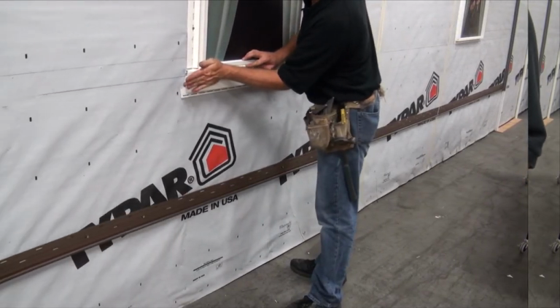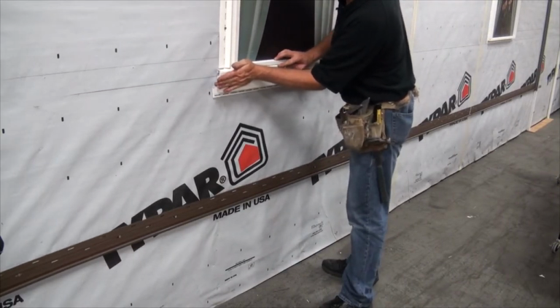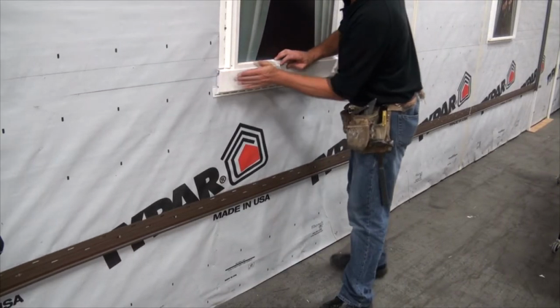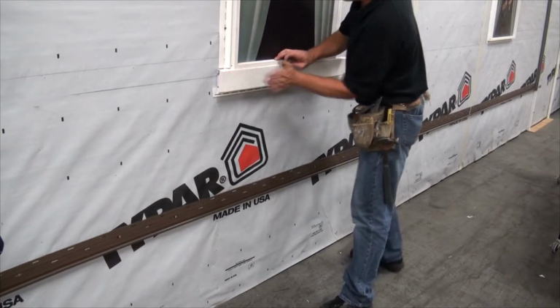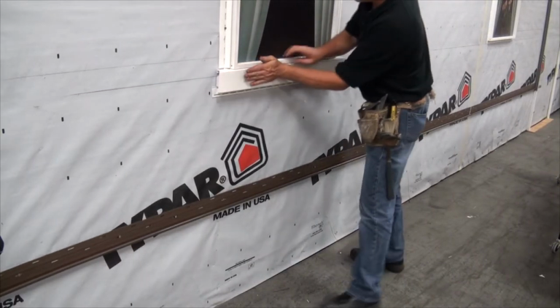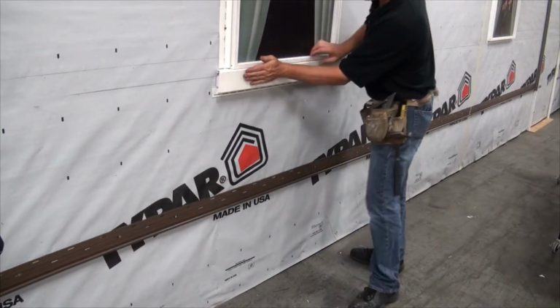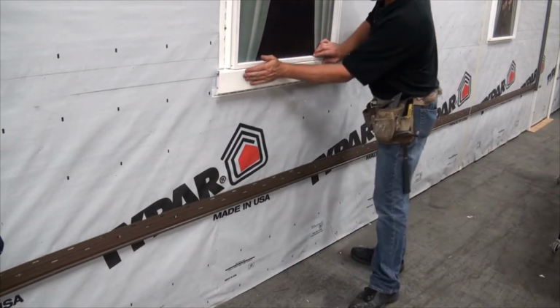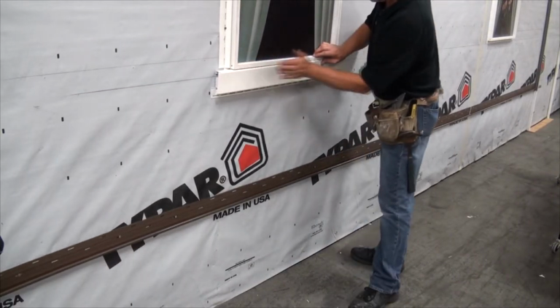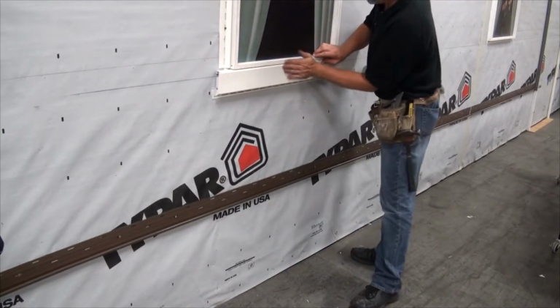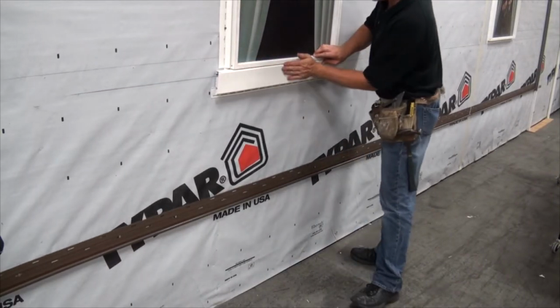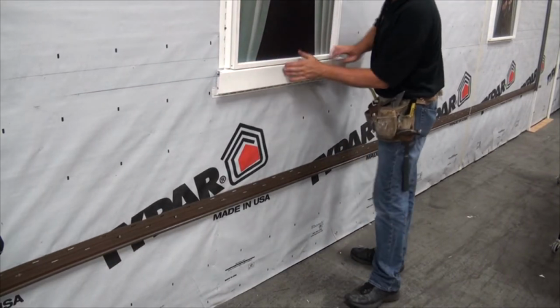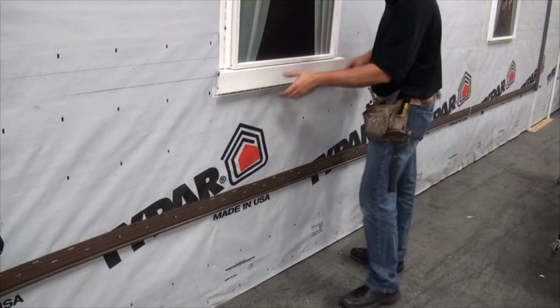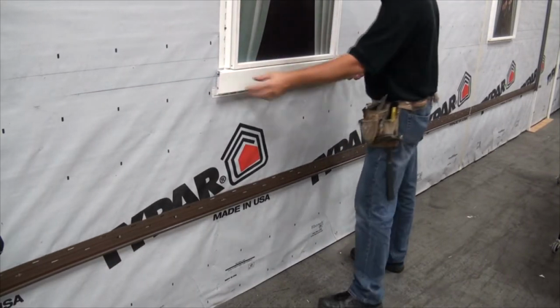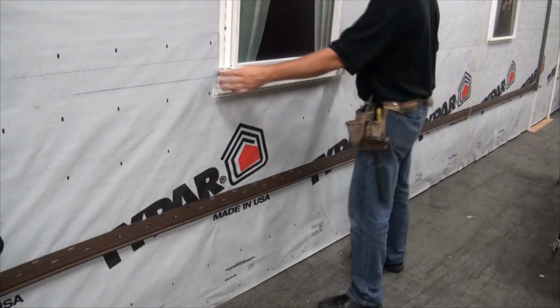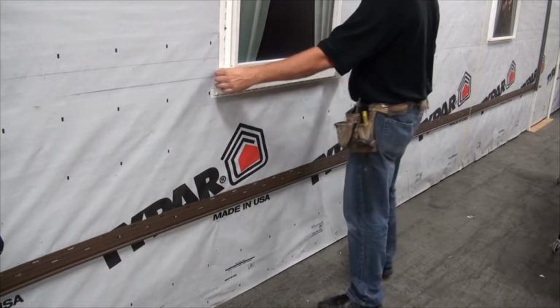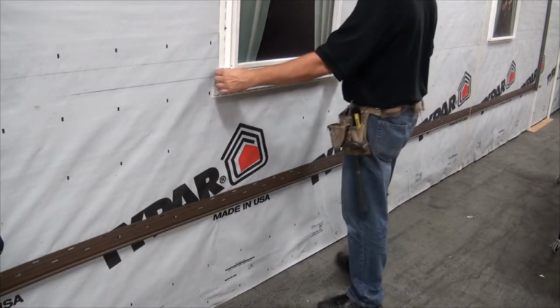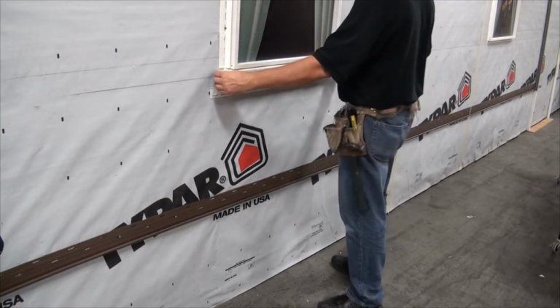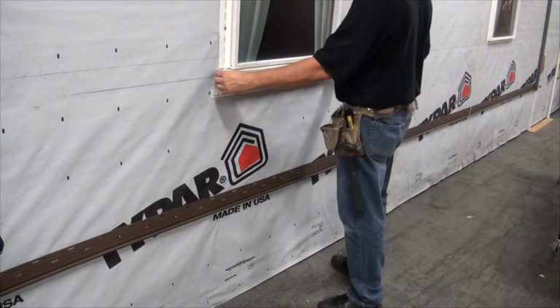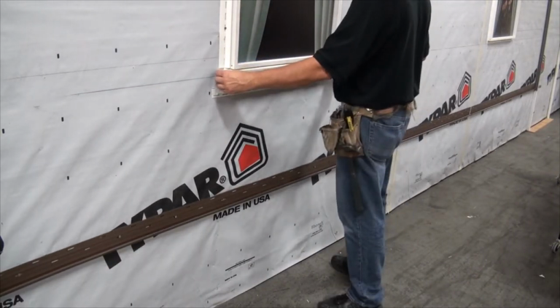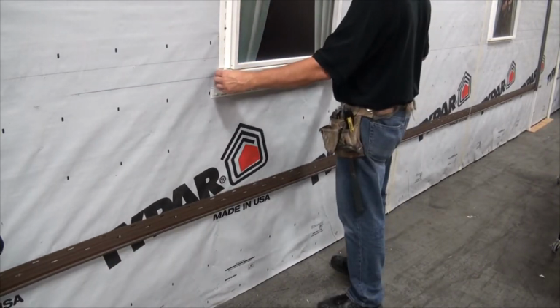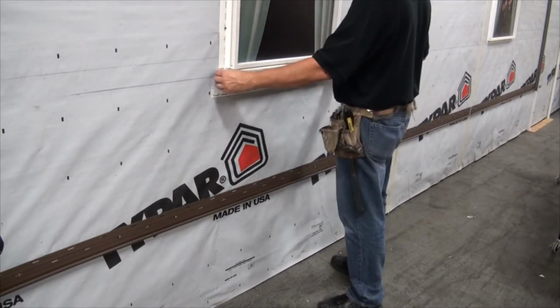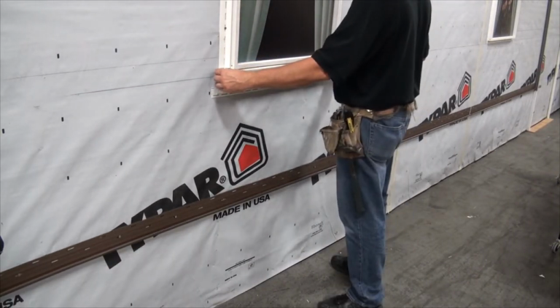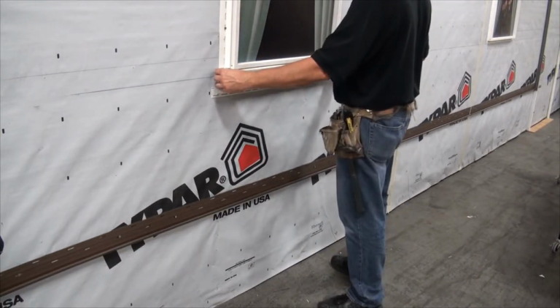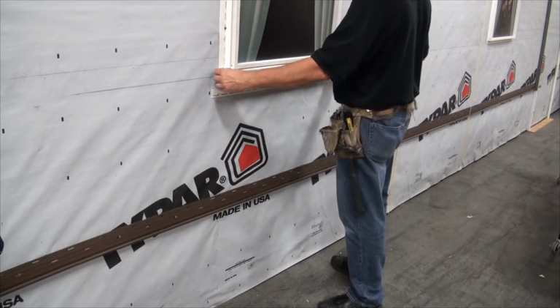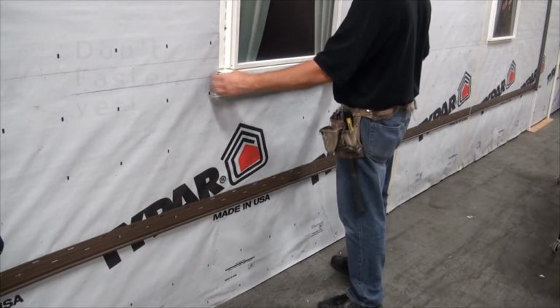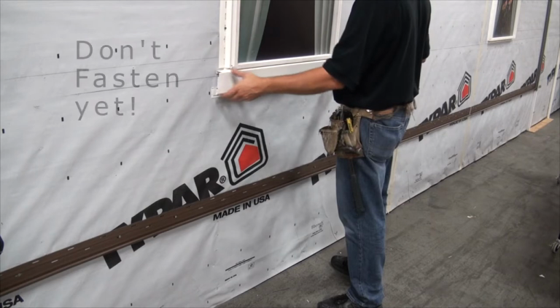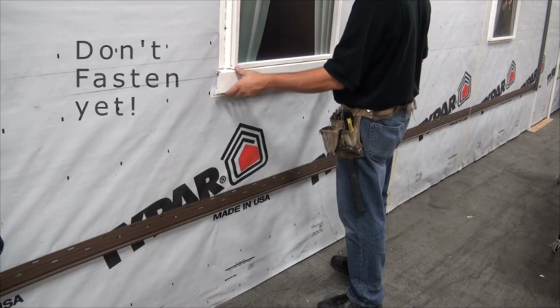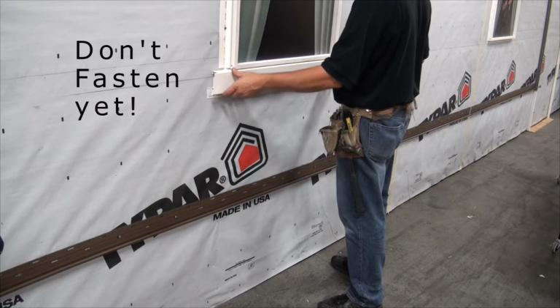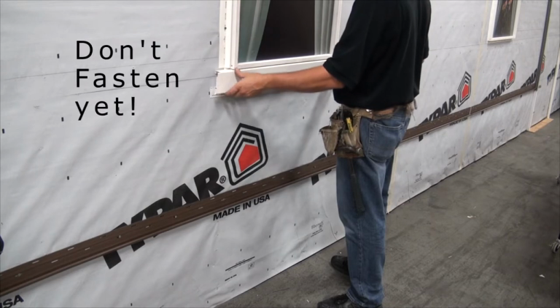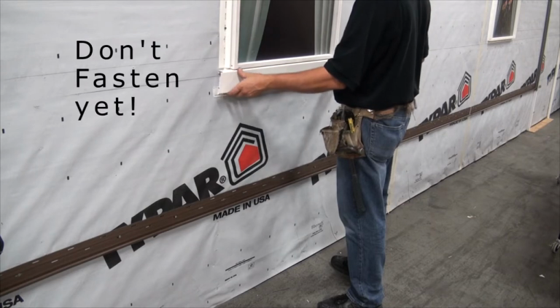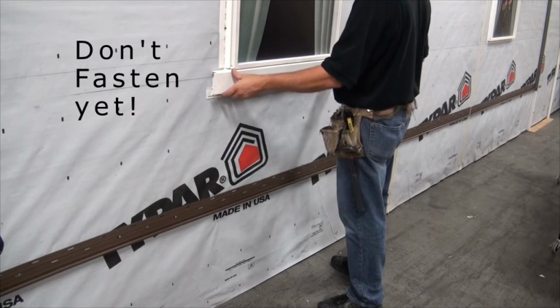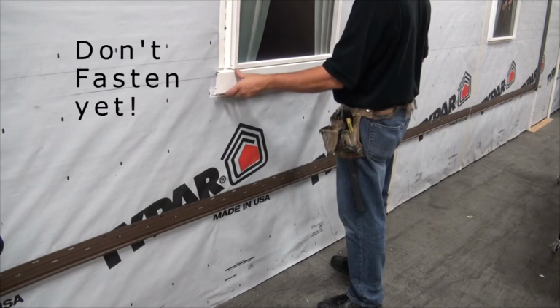Push the locking leg into the starter strip. You may need to smack the lineal with the palm of your hand.